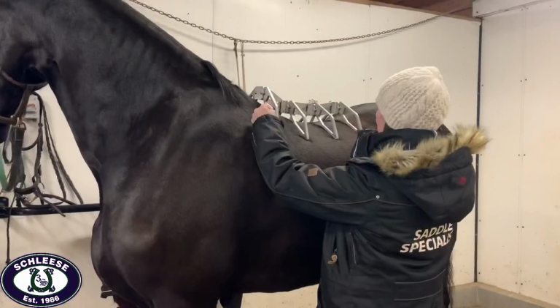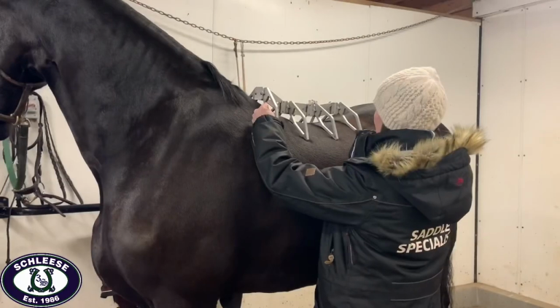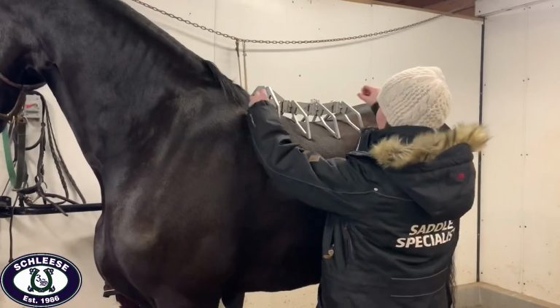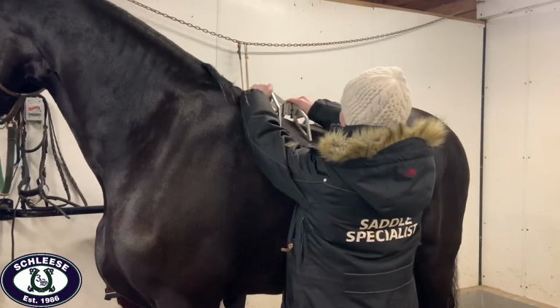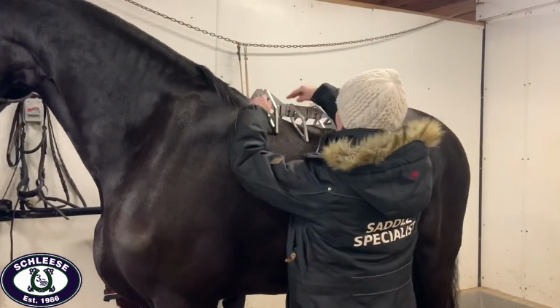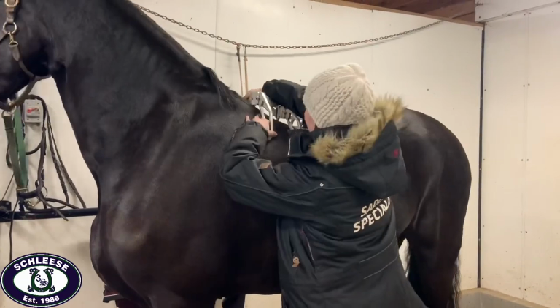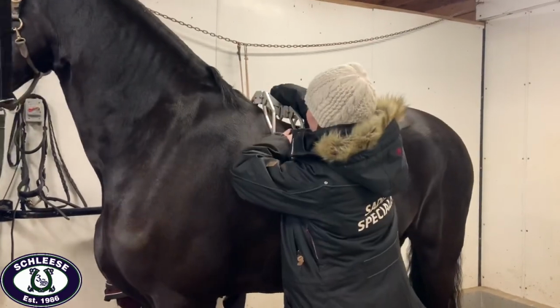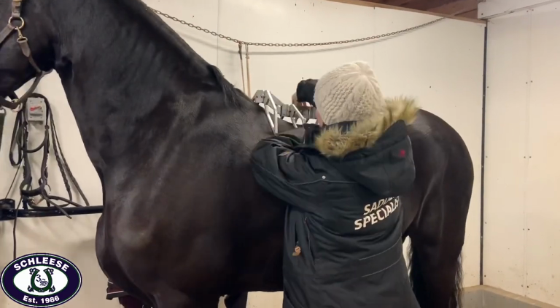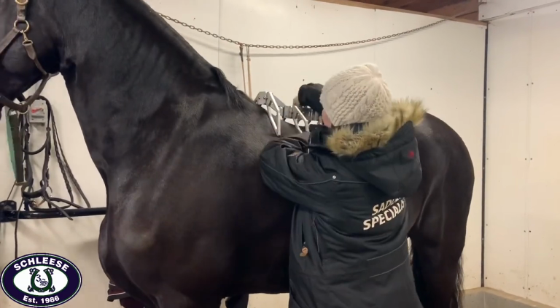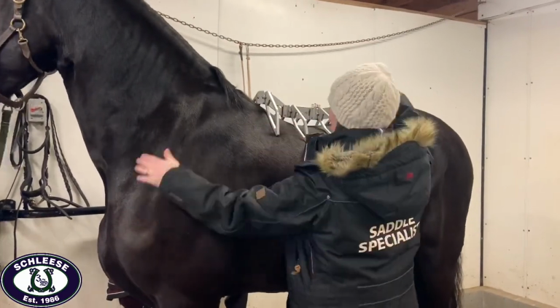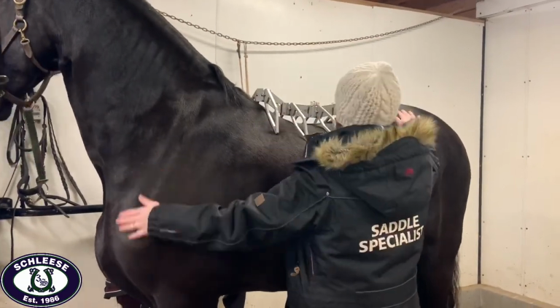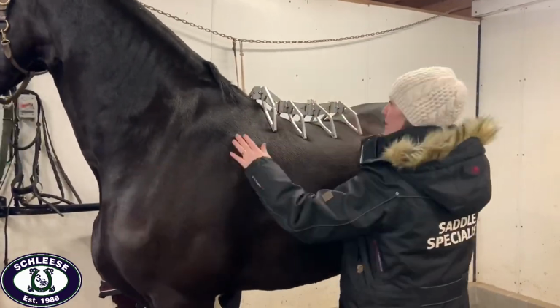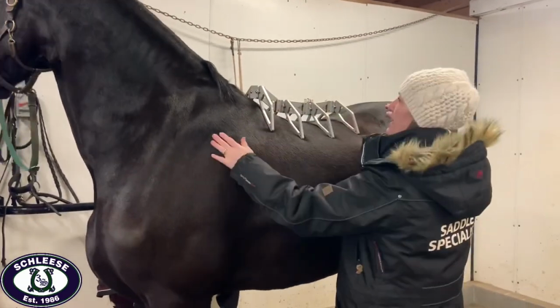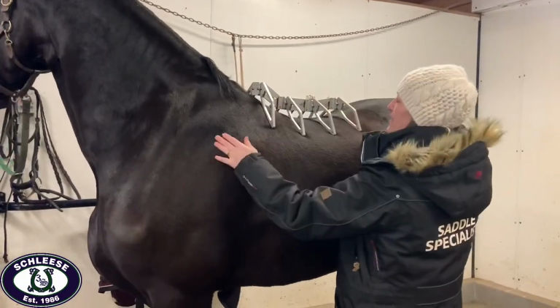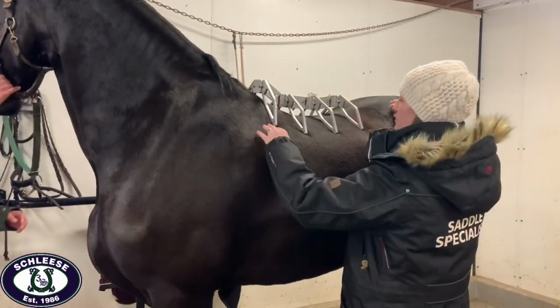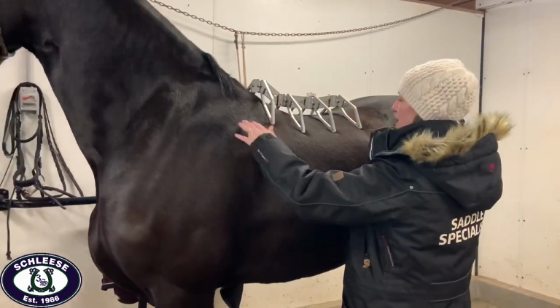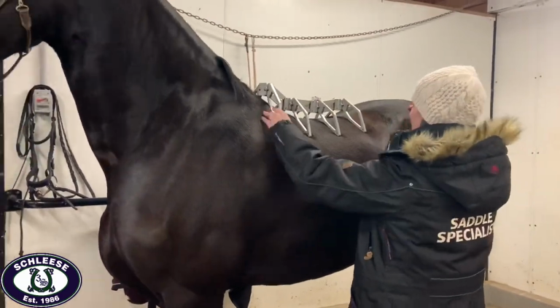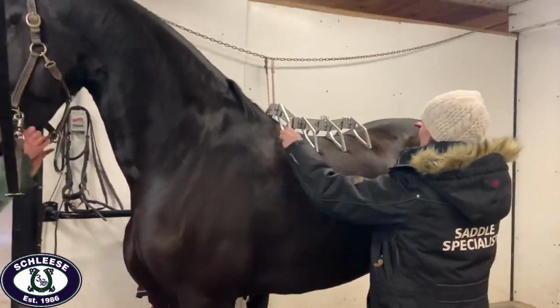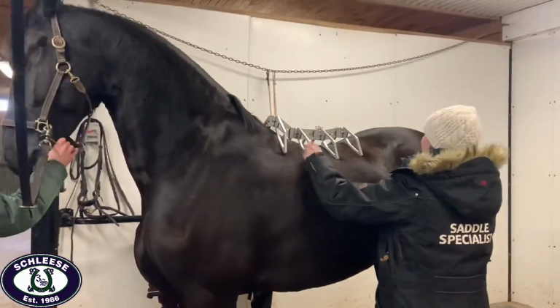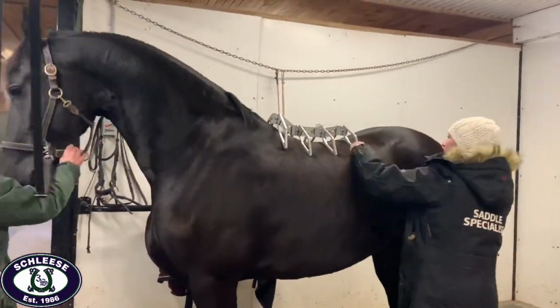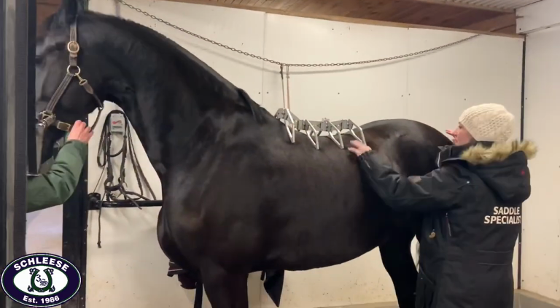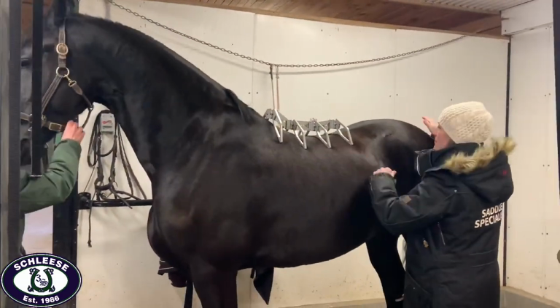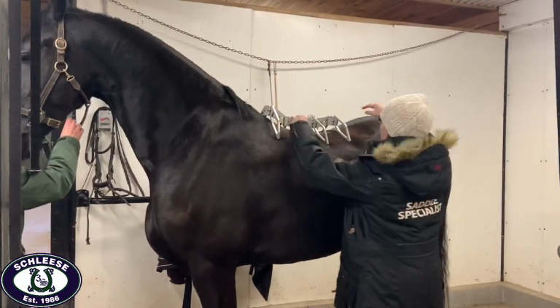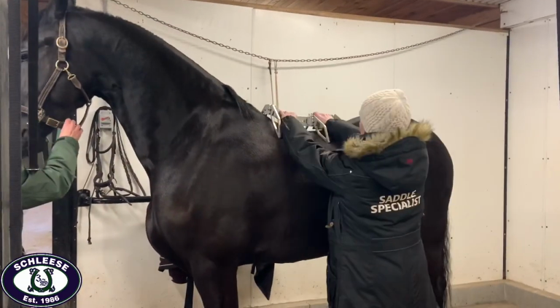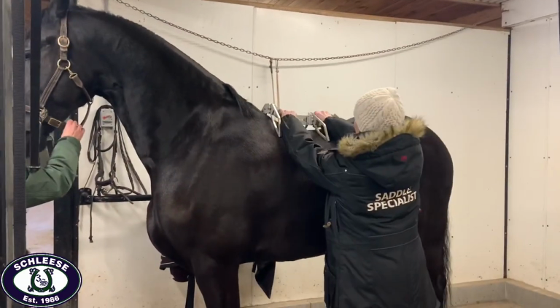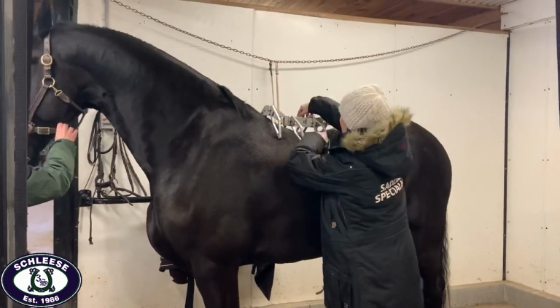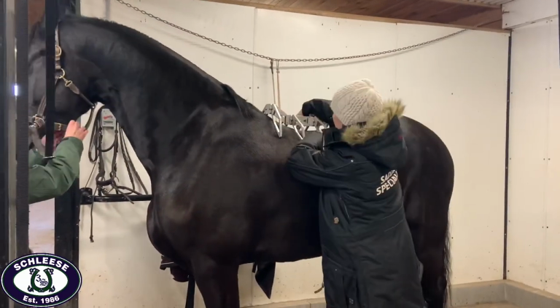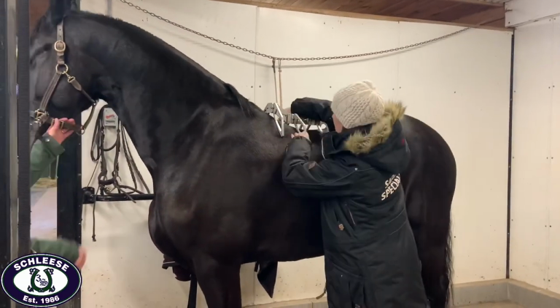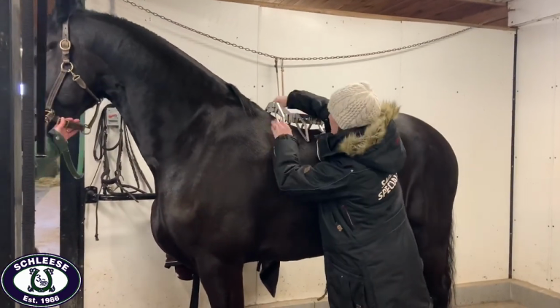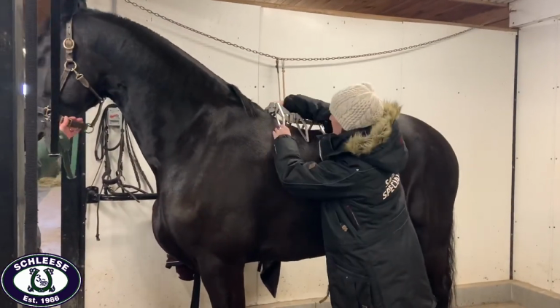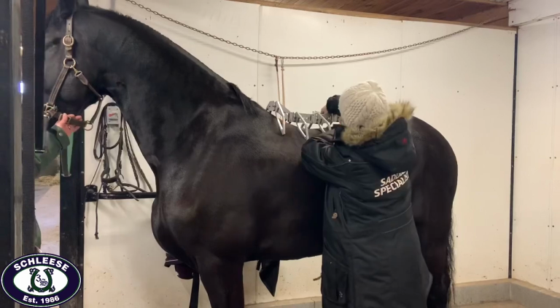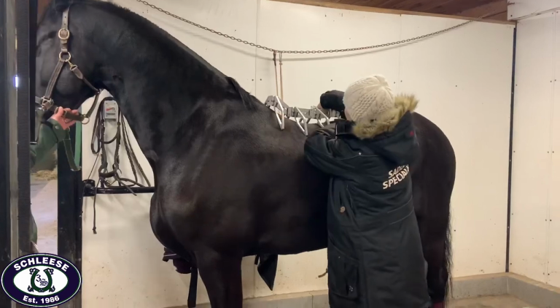The next tool that Julia will use is our arc device, and this tool measures the top line of the horse.